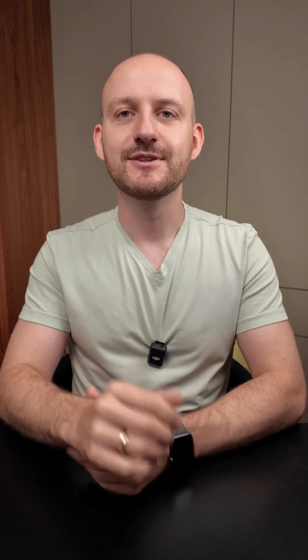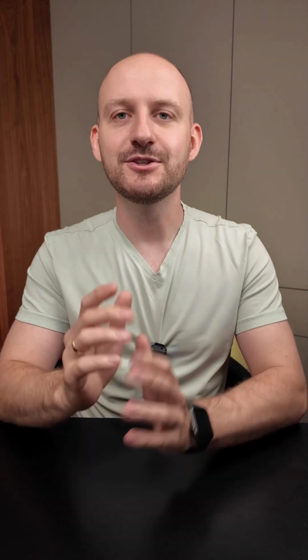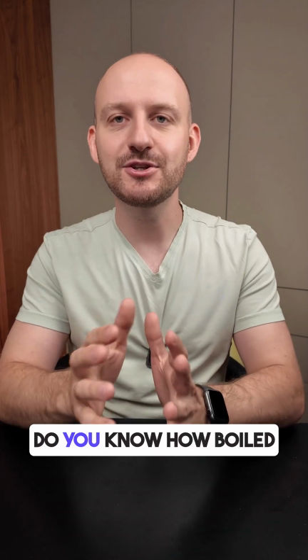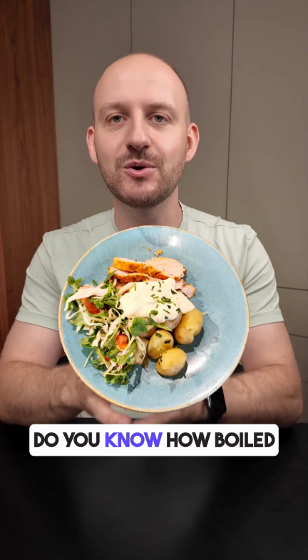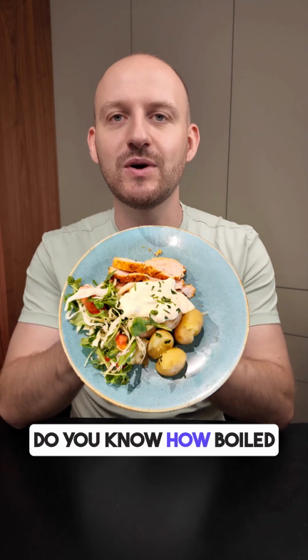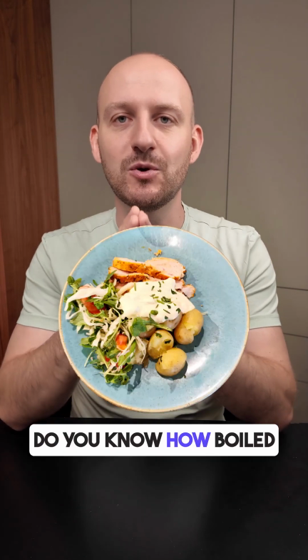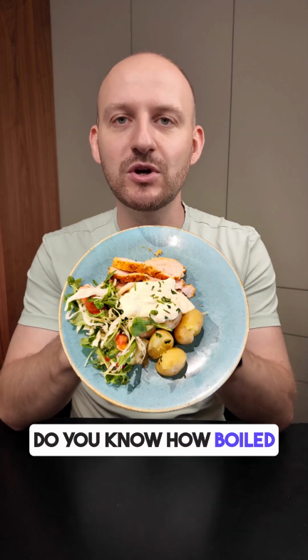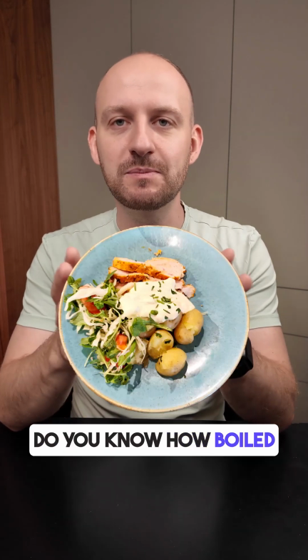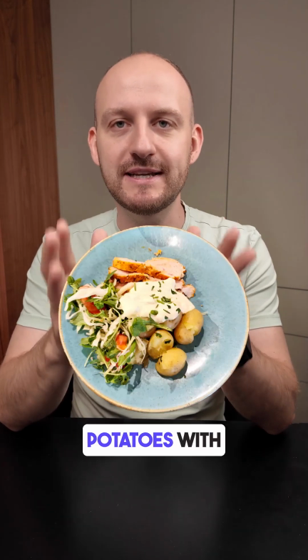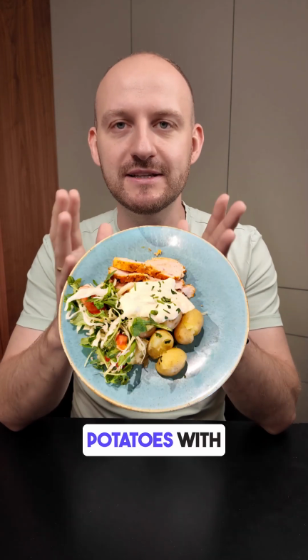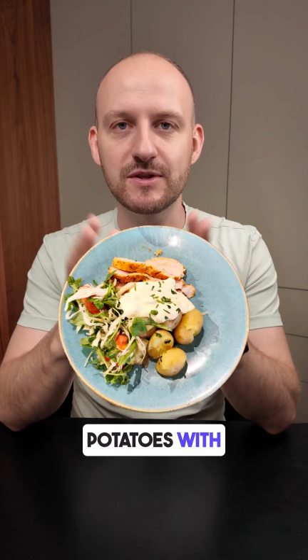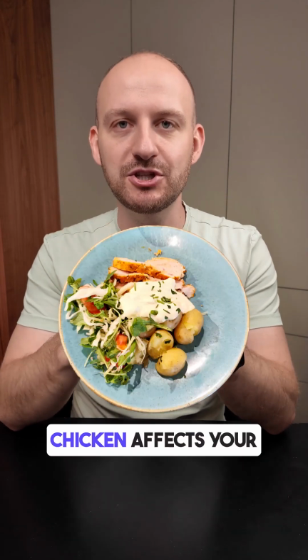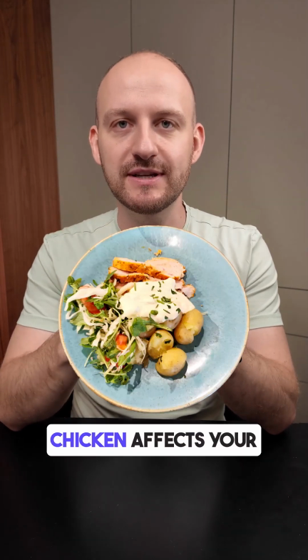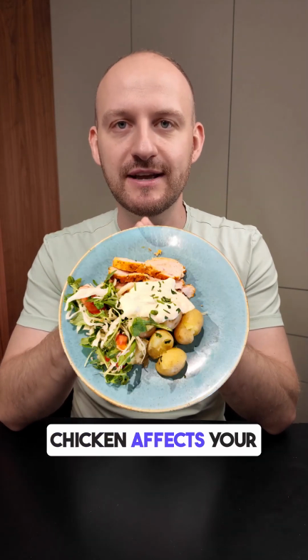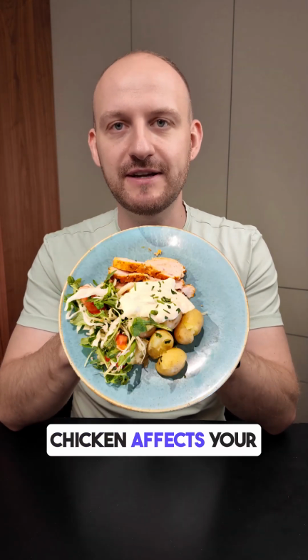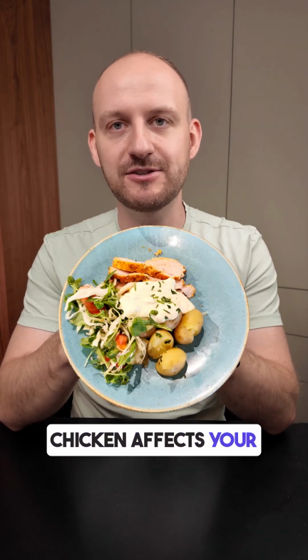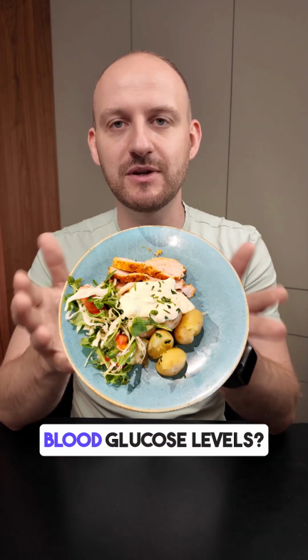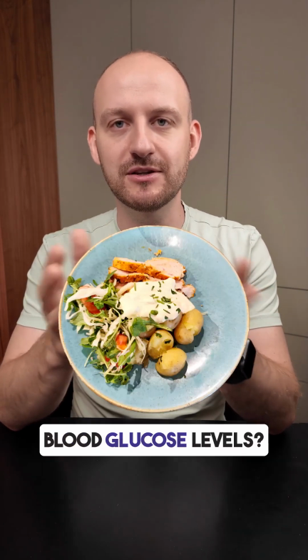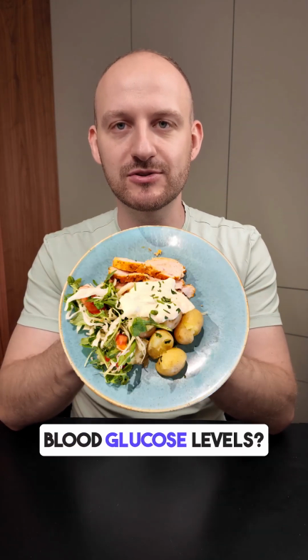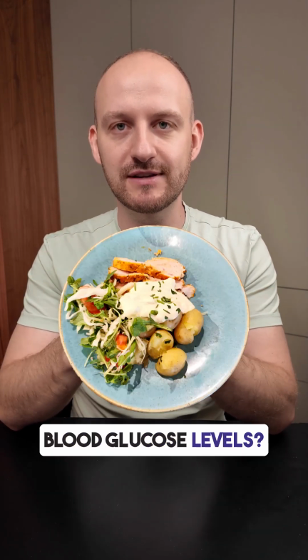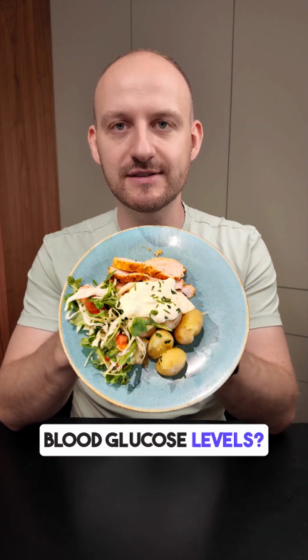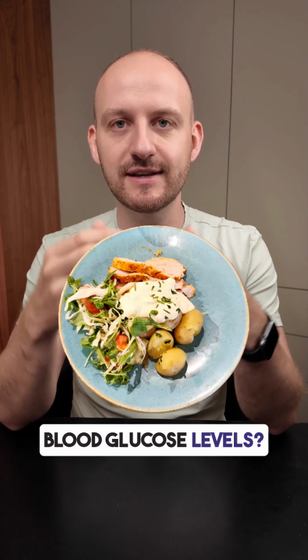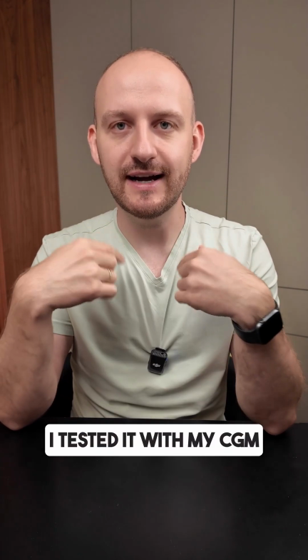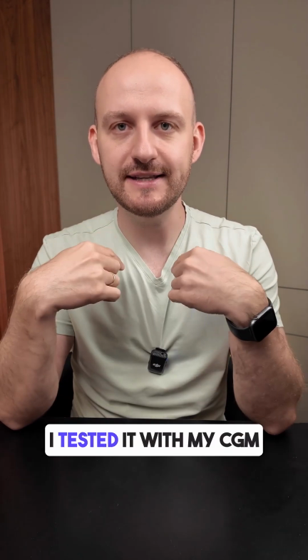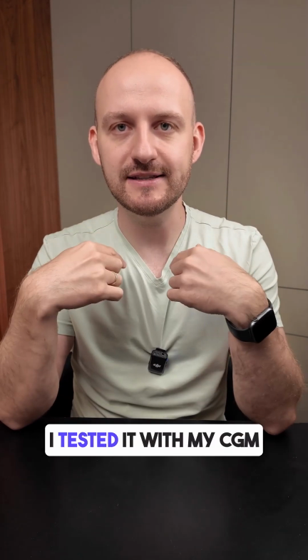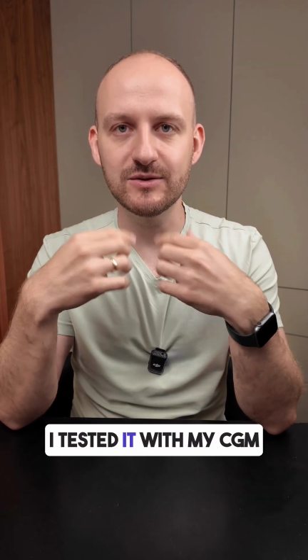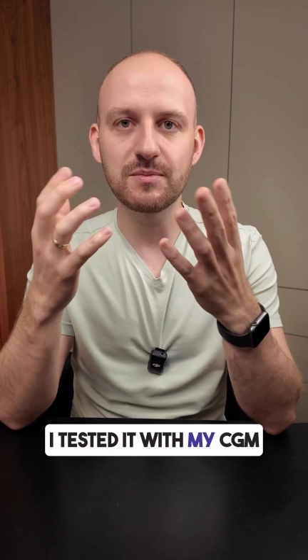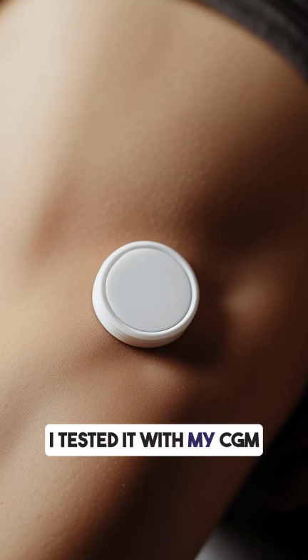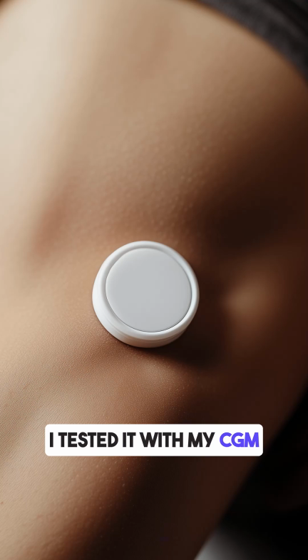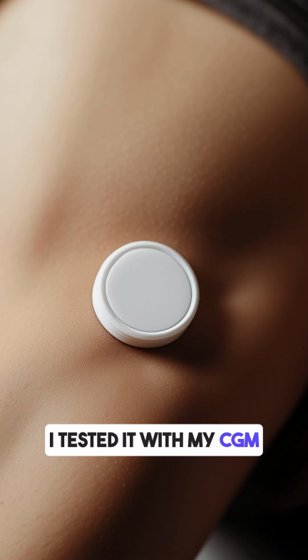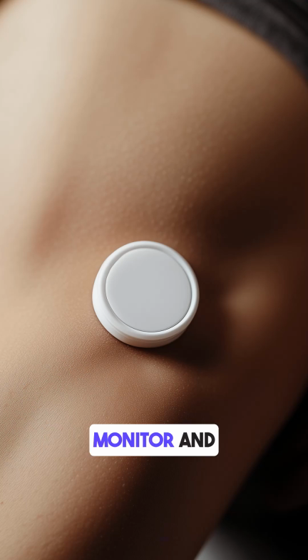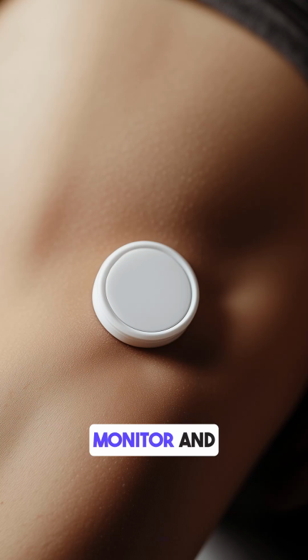Do you know how boiled potatoes with chicken affects your blood glucose levels? I tested it with my CGM monitor.